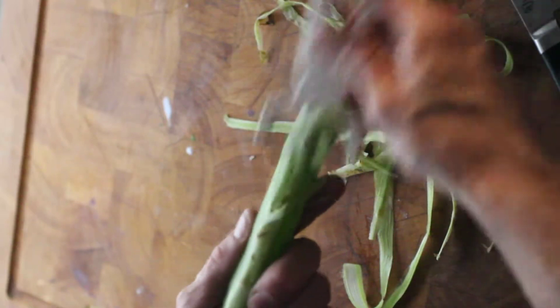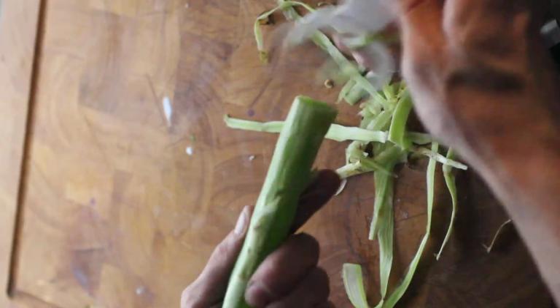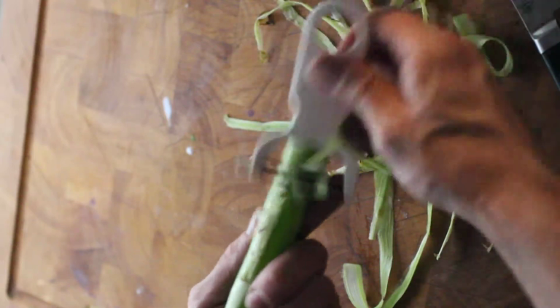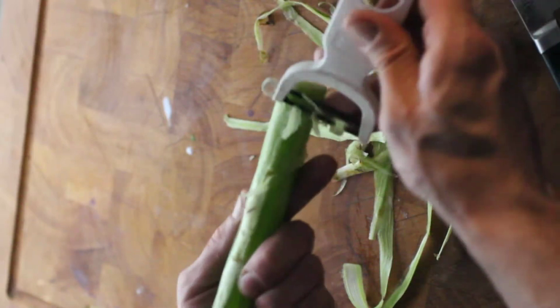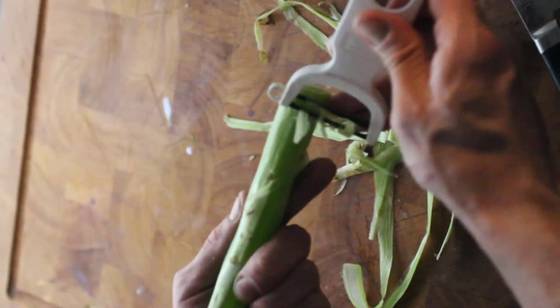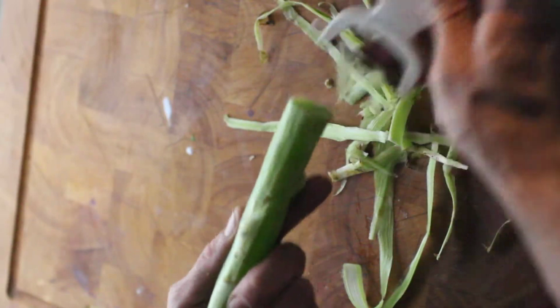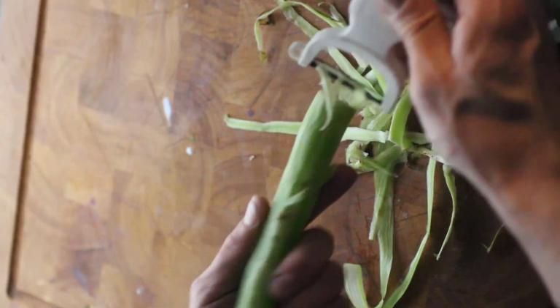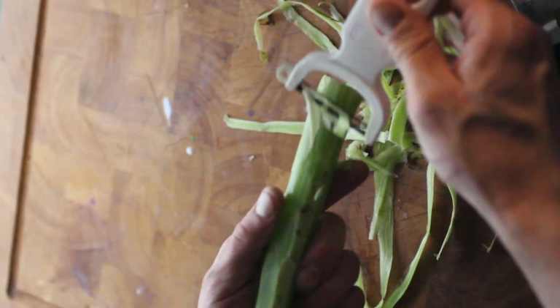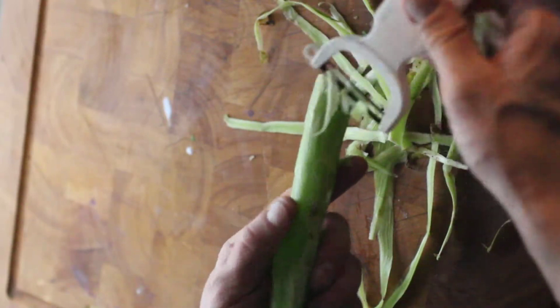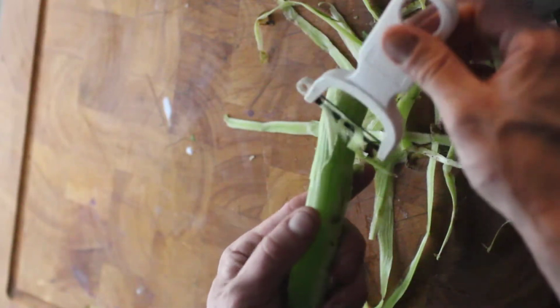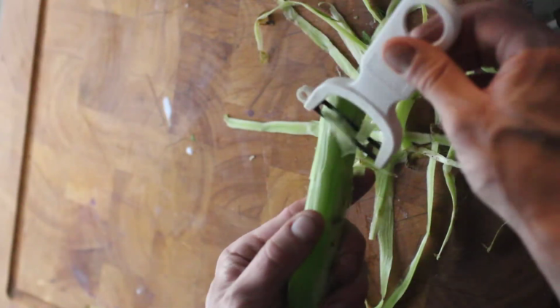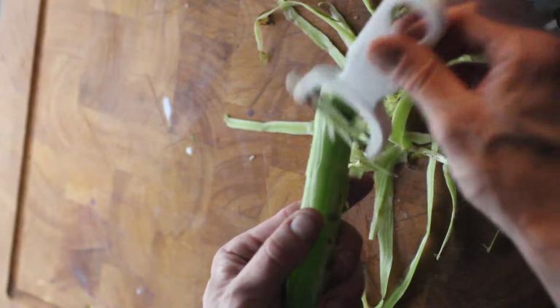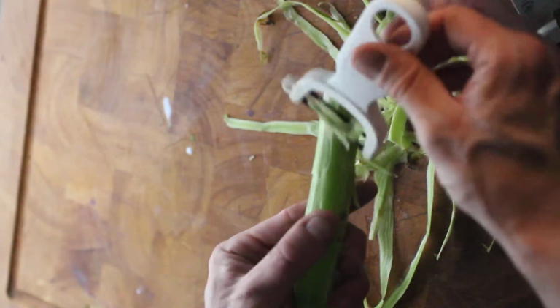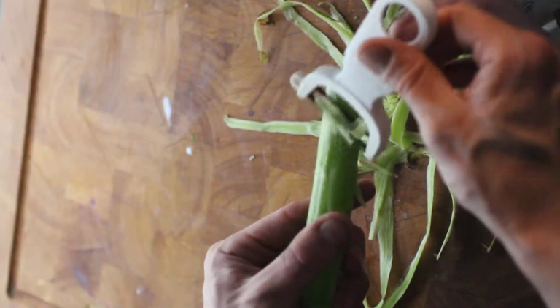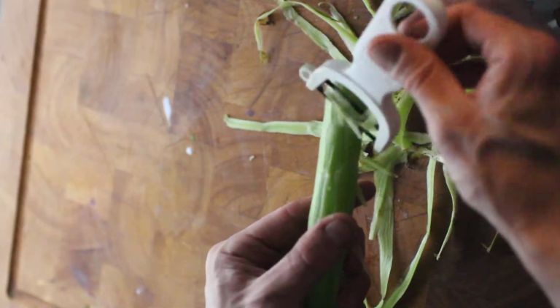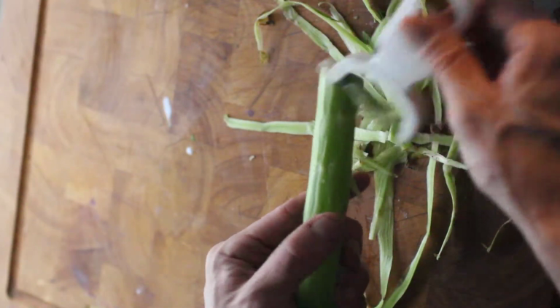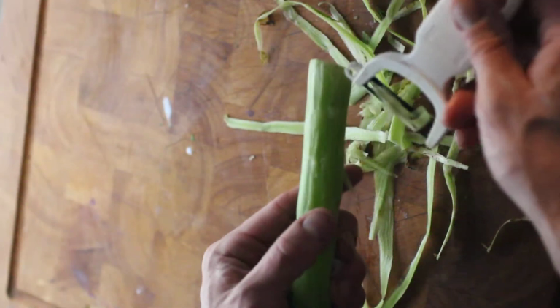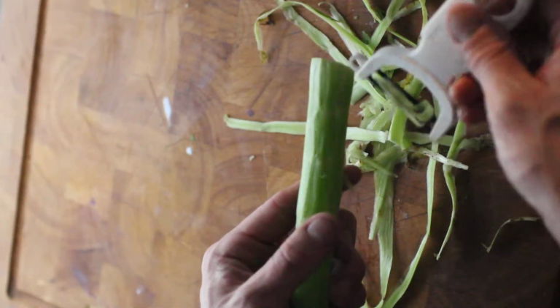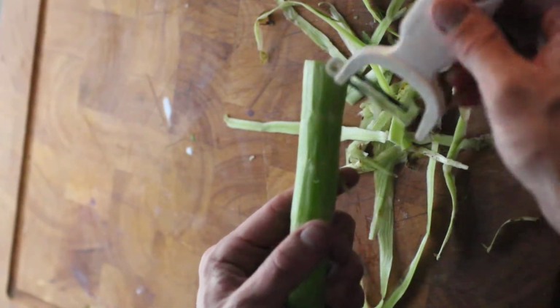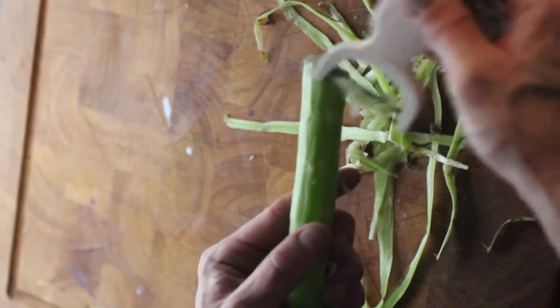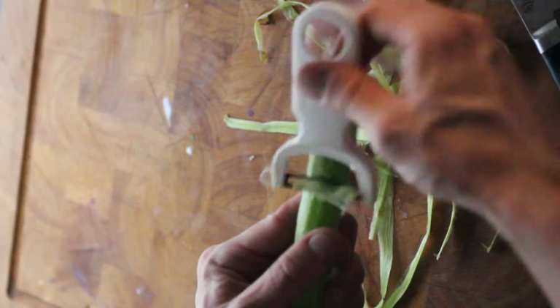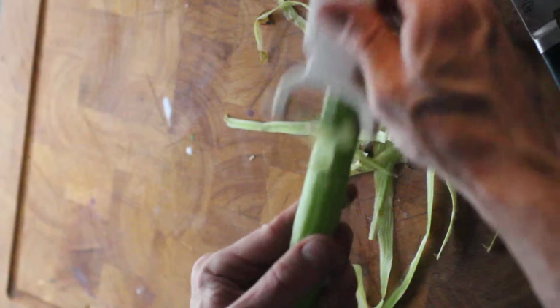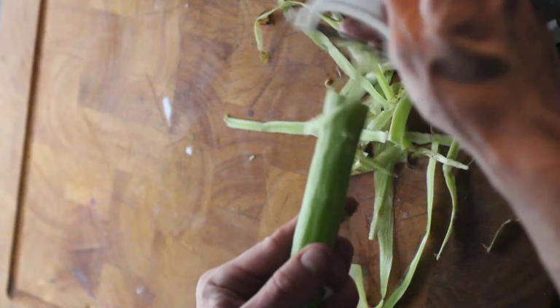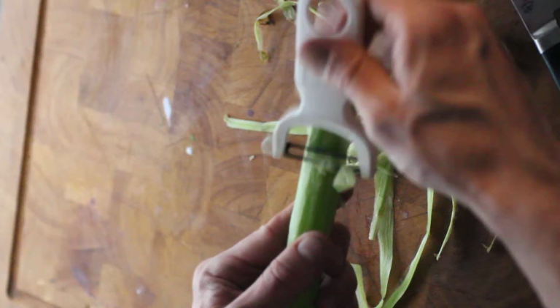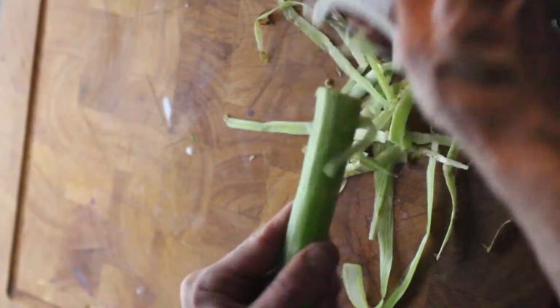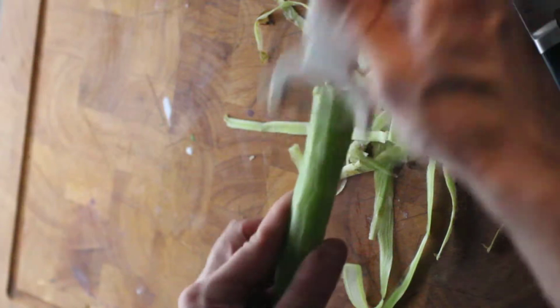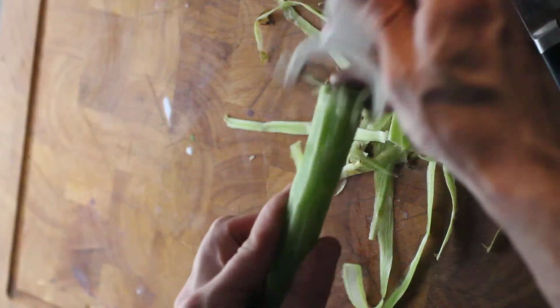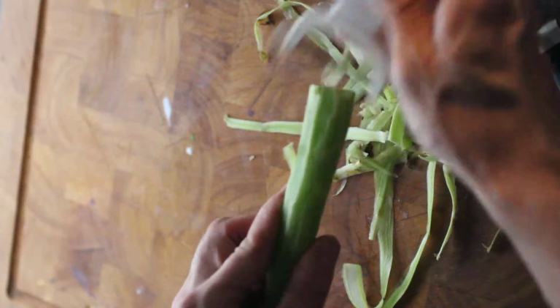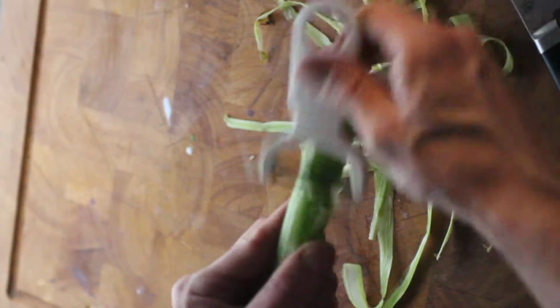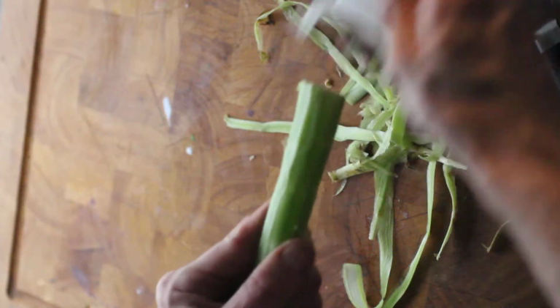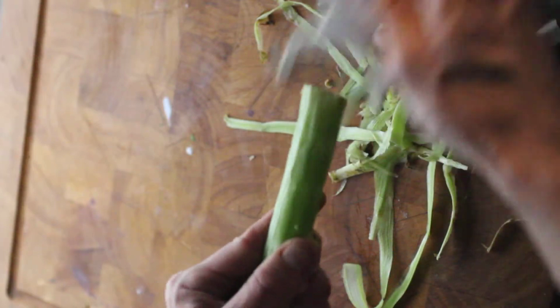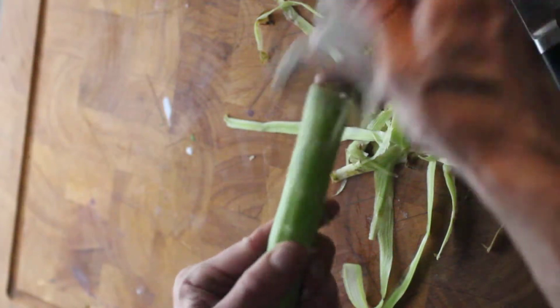Pay special attention to the bottom of the stem here, because that part is way more fibrous.